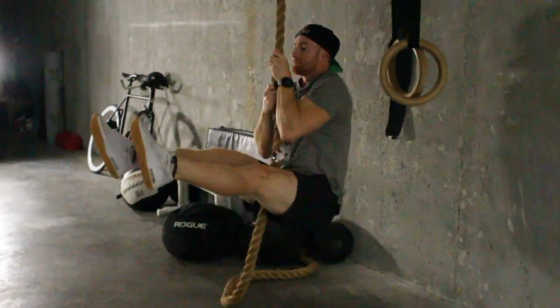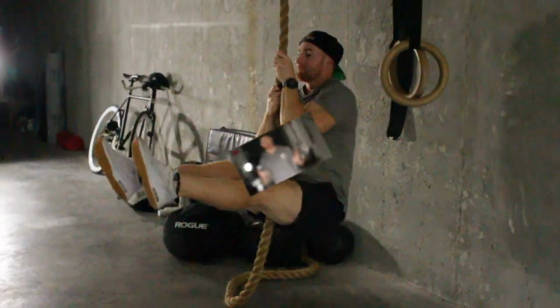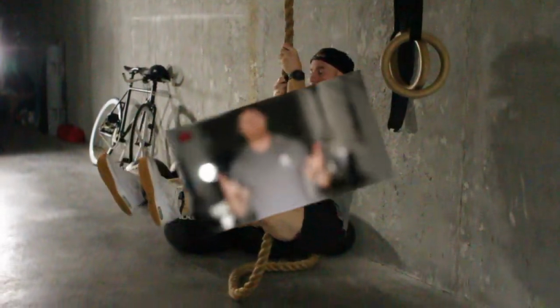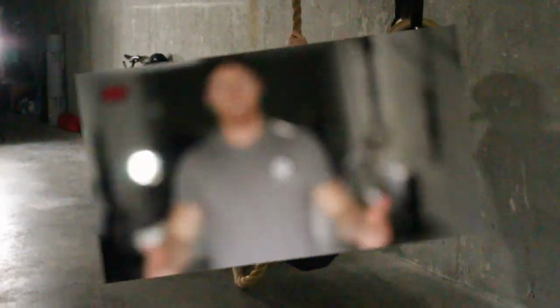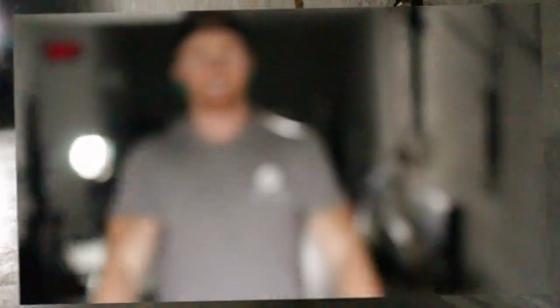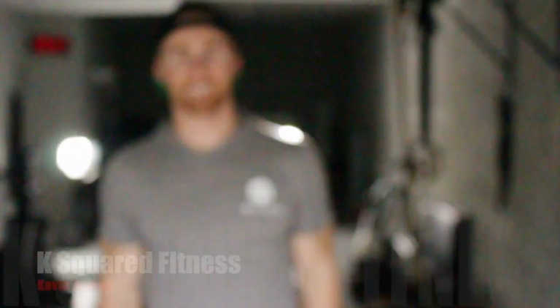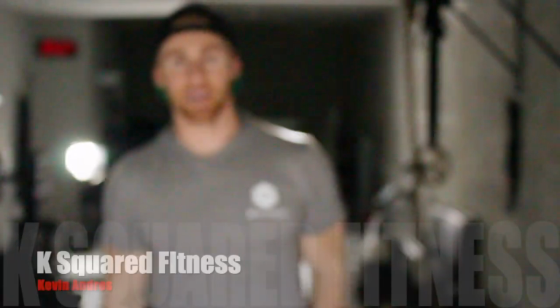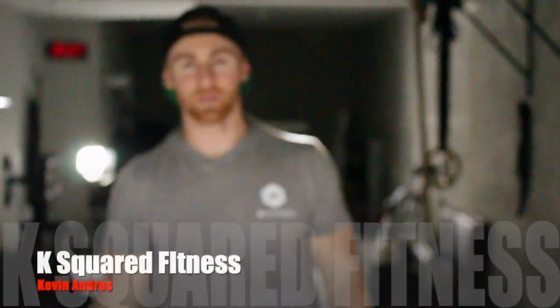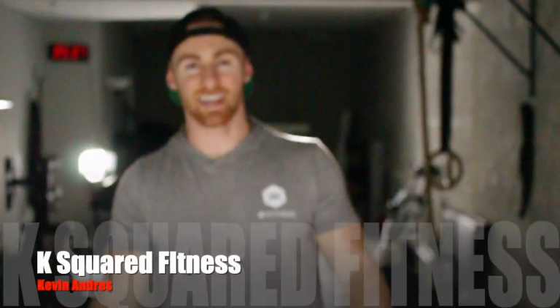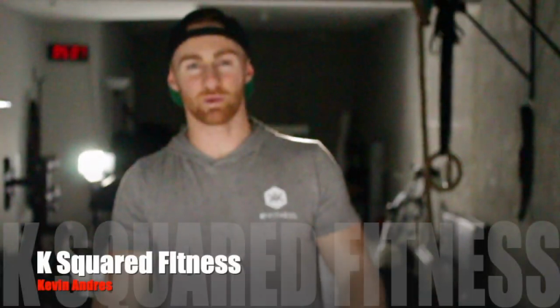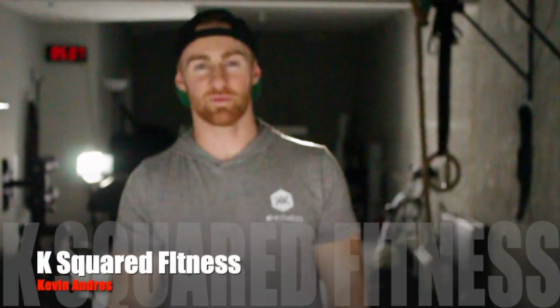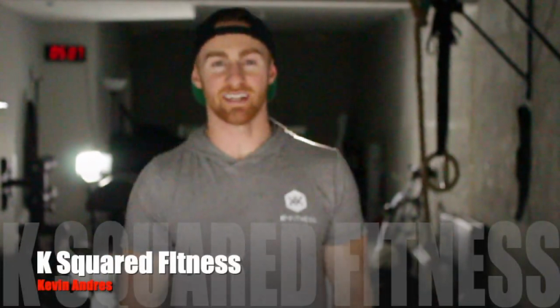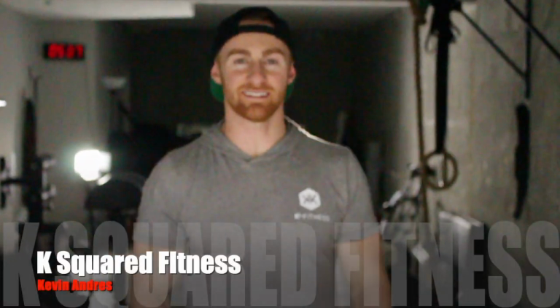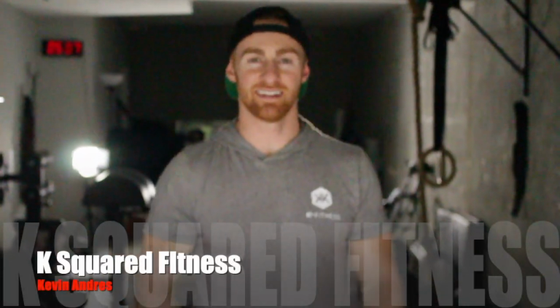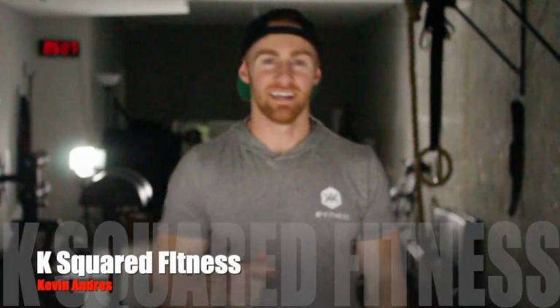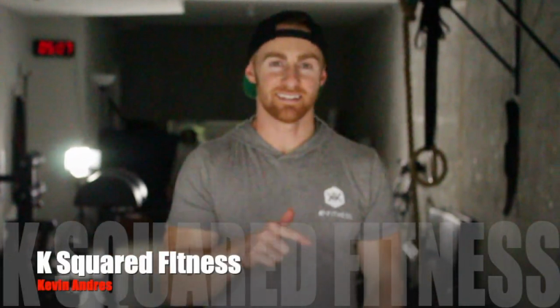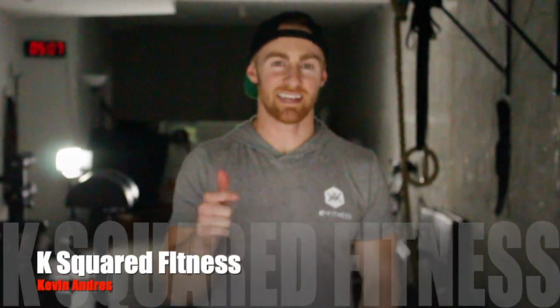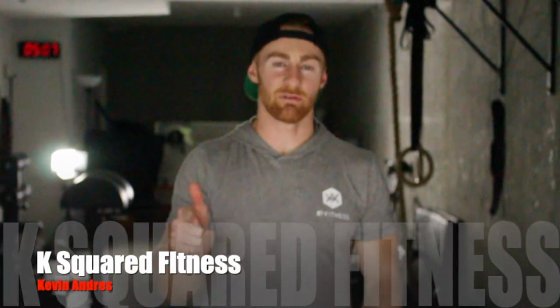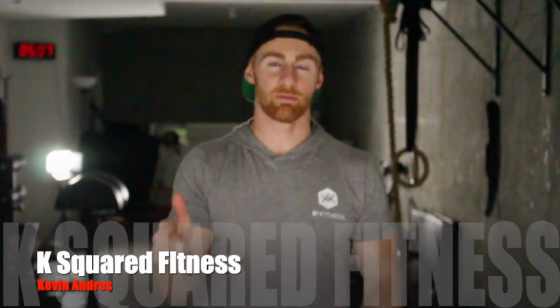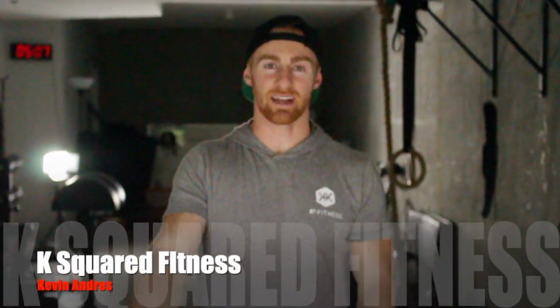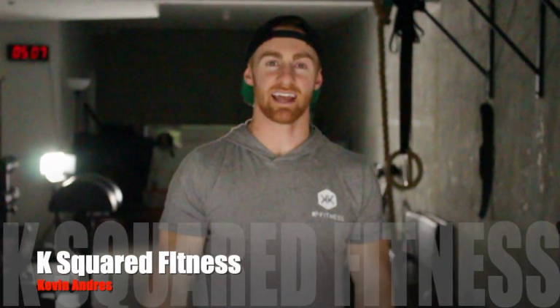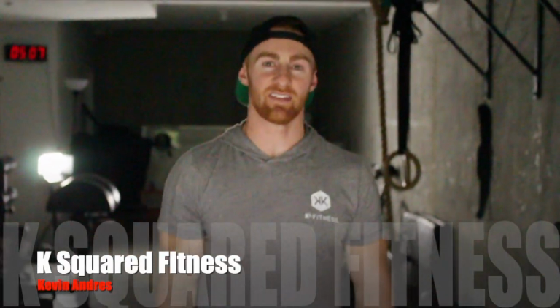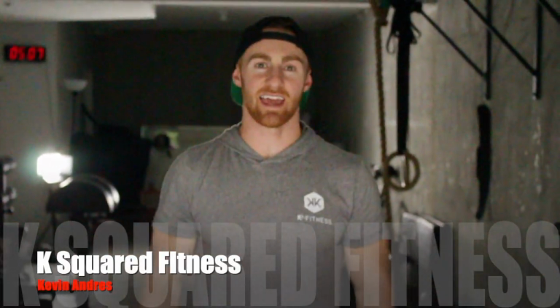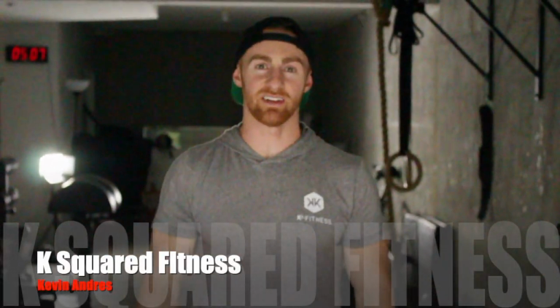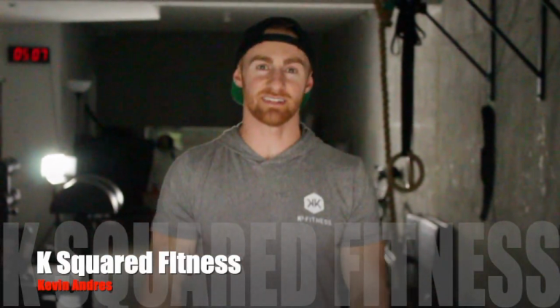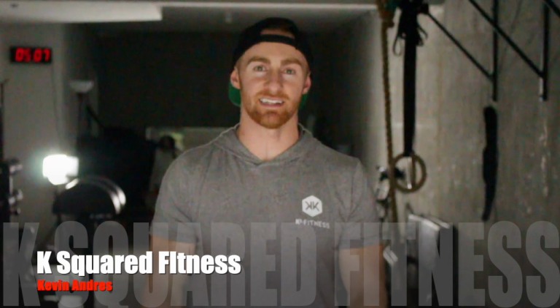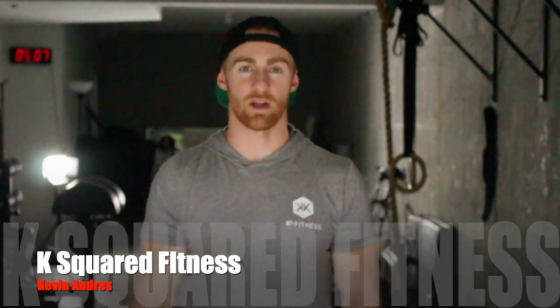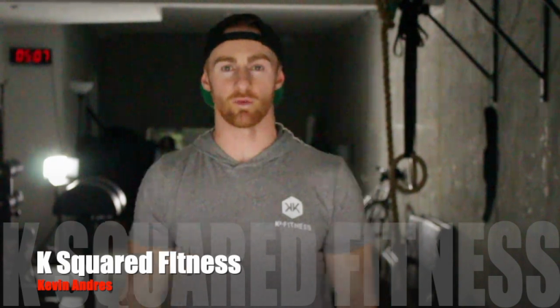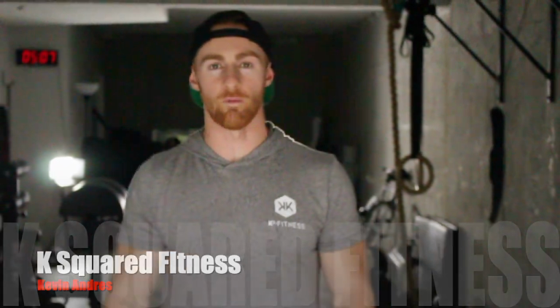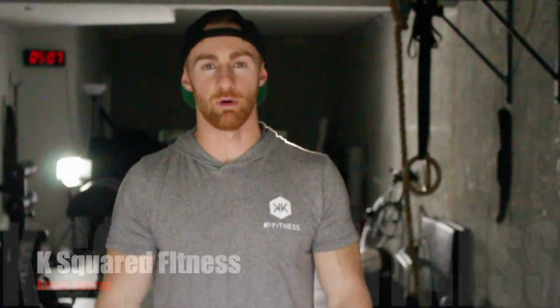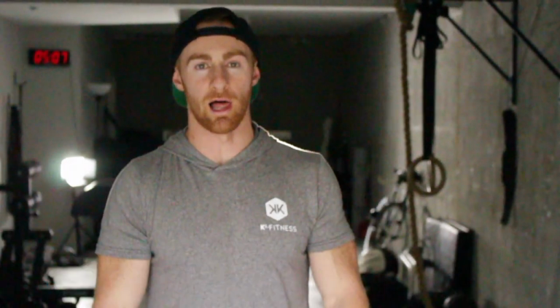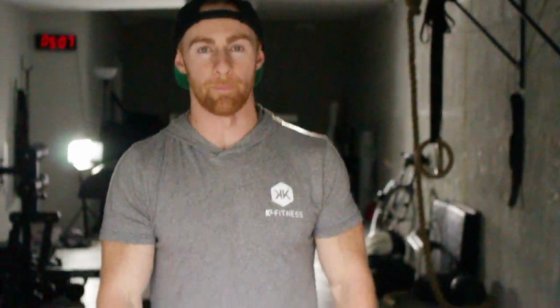What's up guys, it's Kevin with KSWord Fitness. Today we are breaking down the L-sit Rope Pull-up.